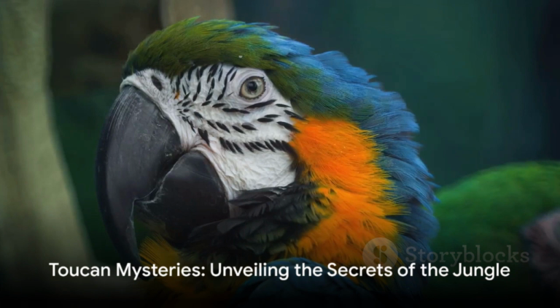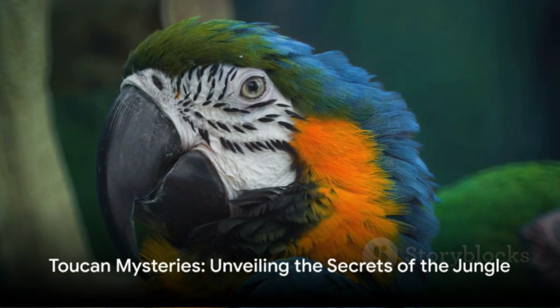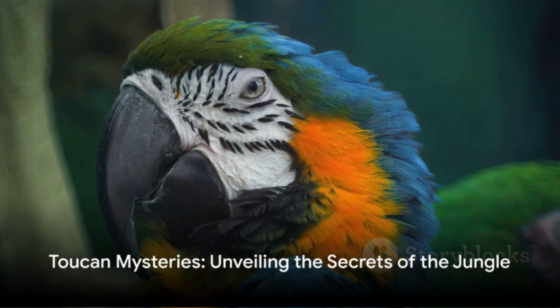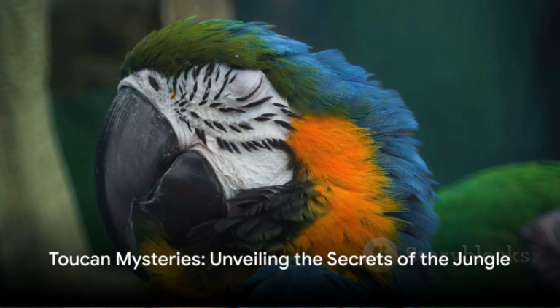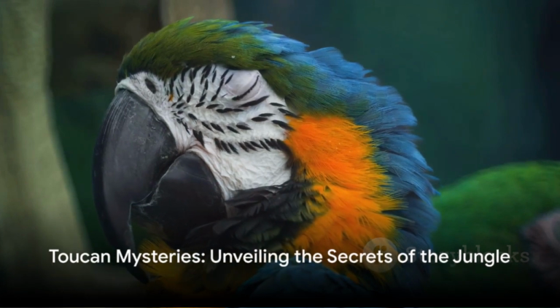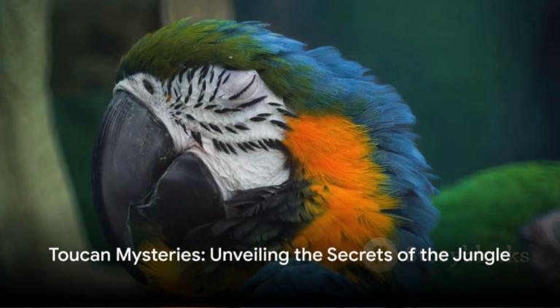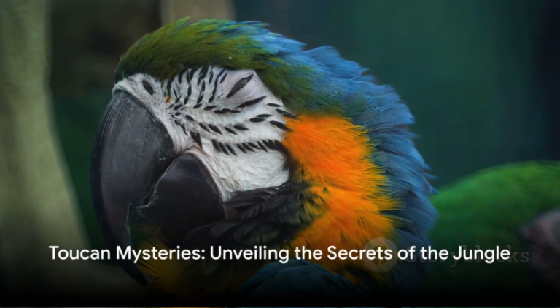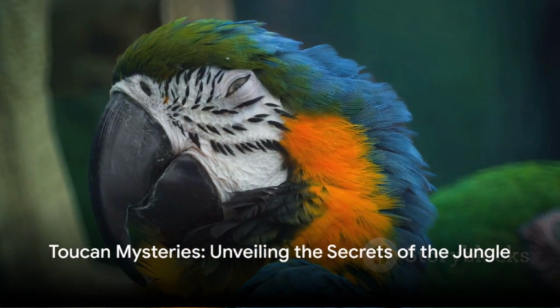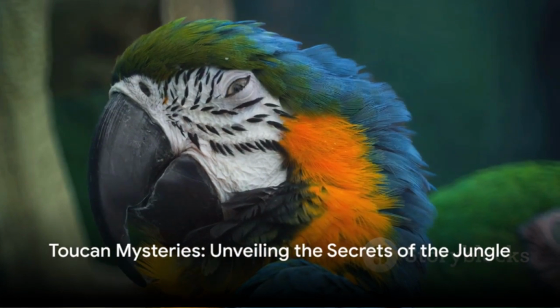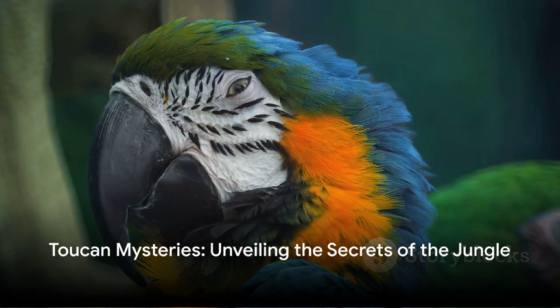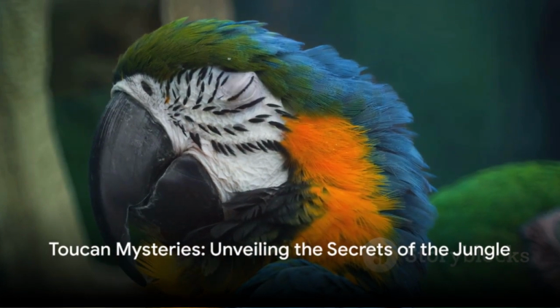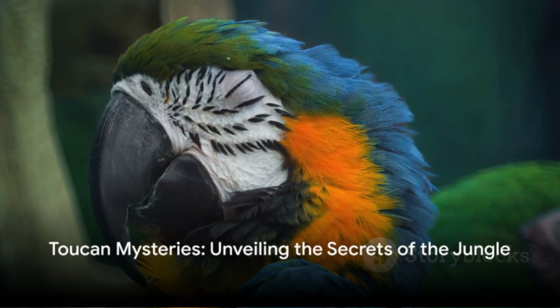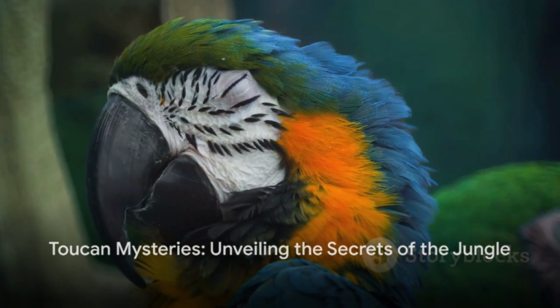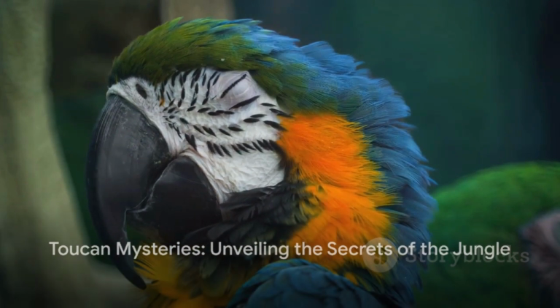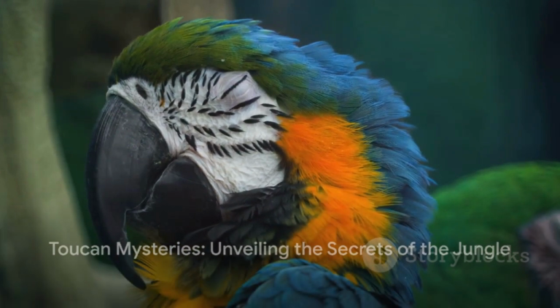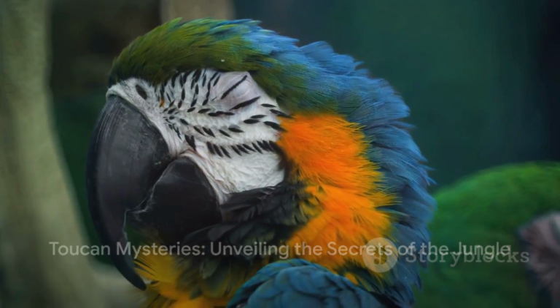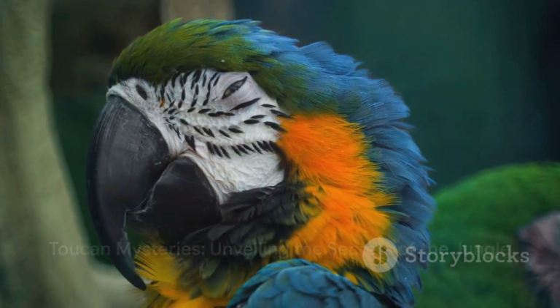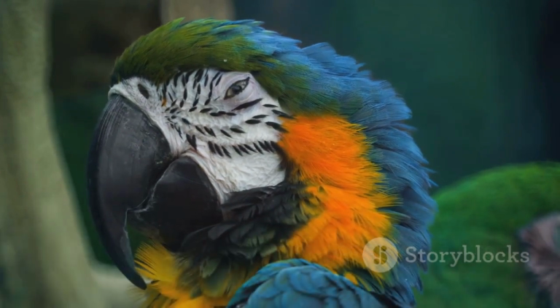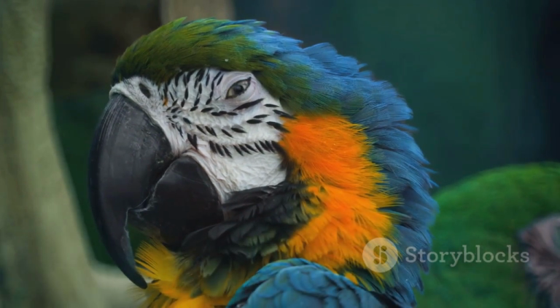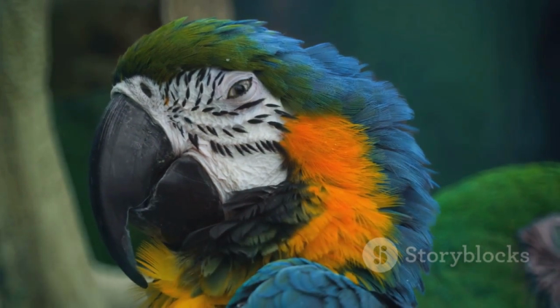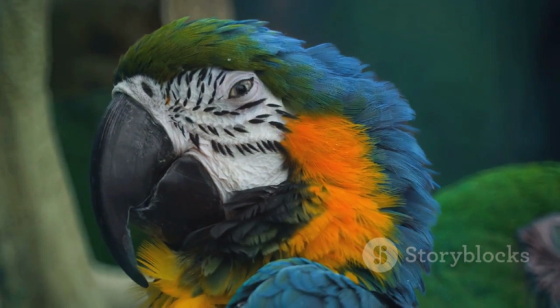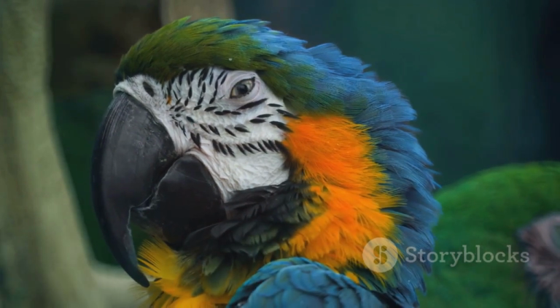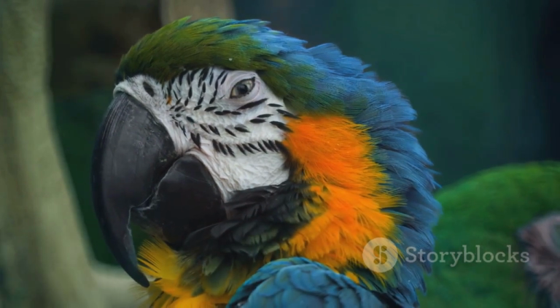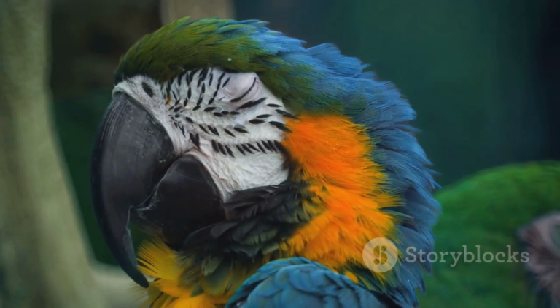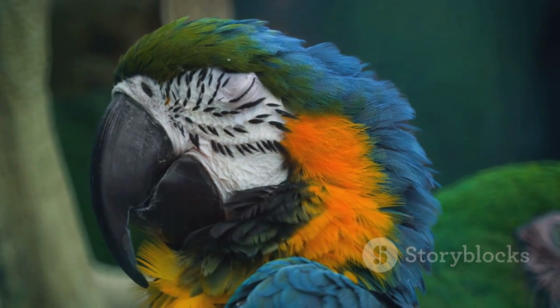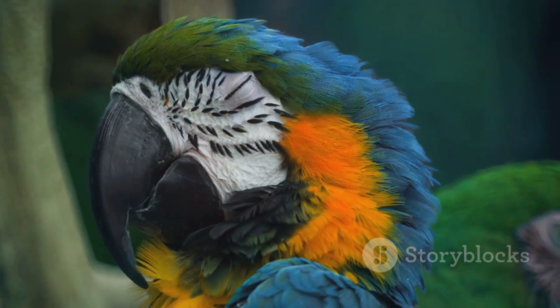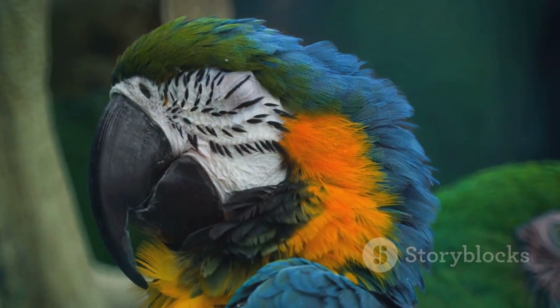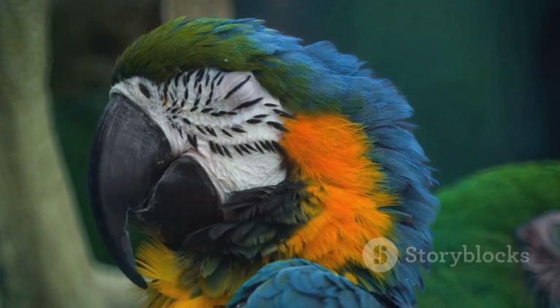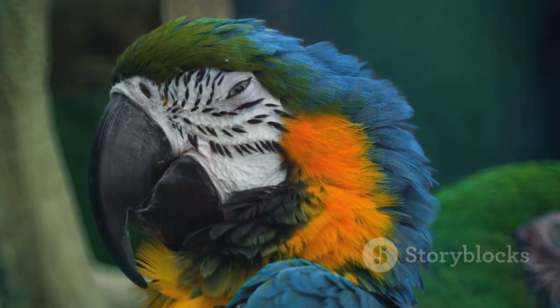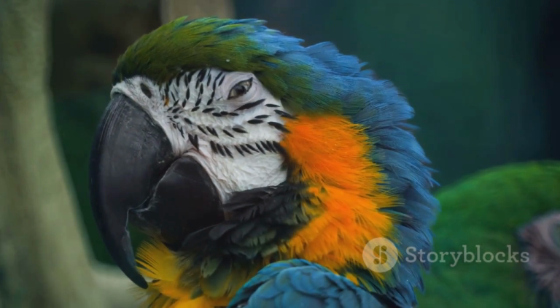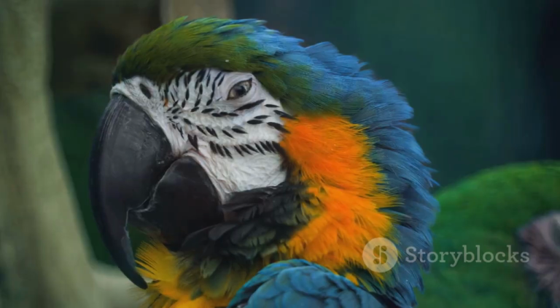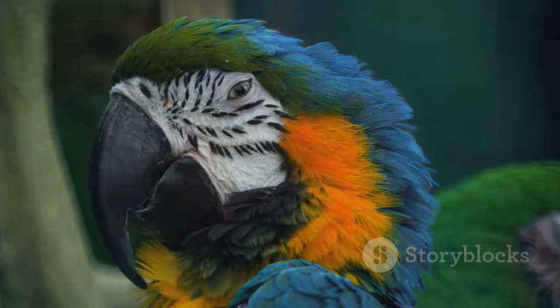And there you have it — a glimpse into the fascinating world of toucans, proving there's more to them than just a pretty beak.